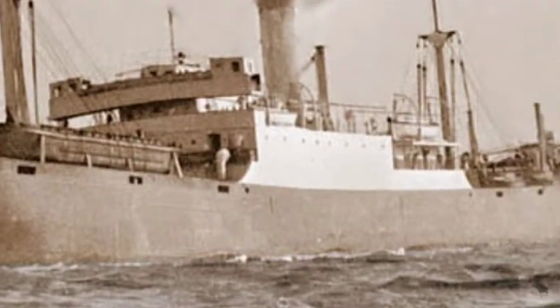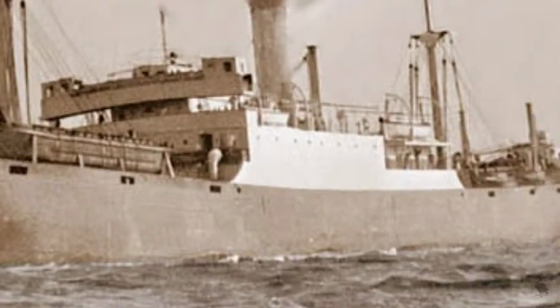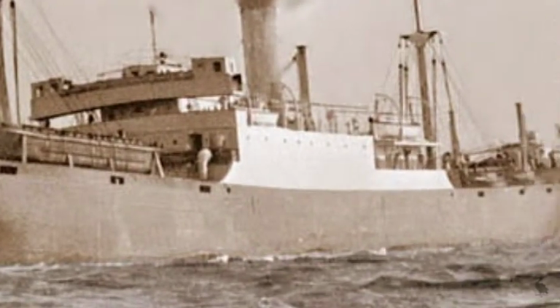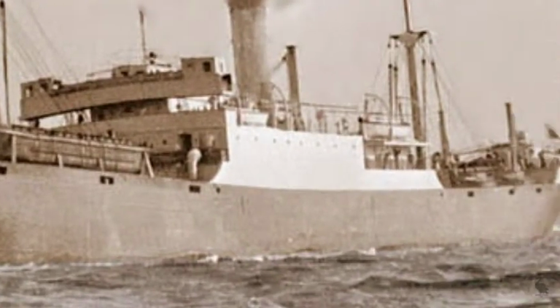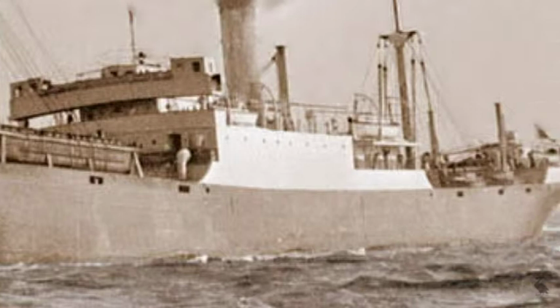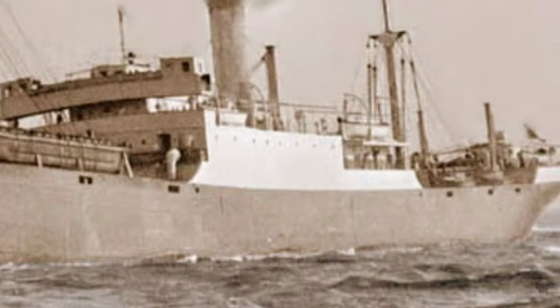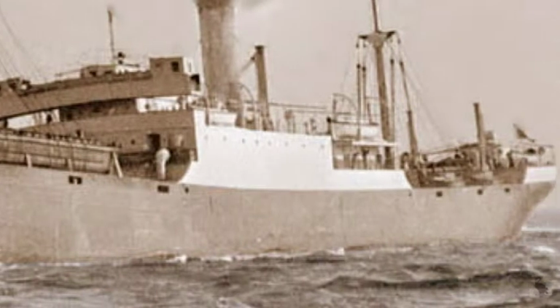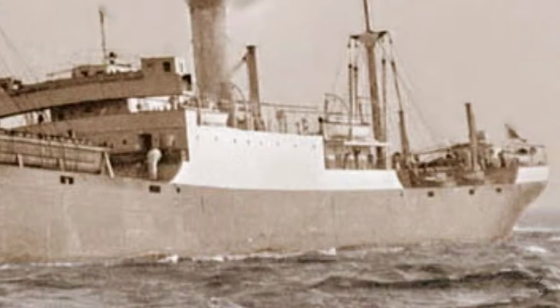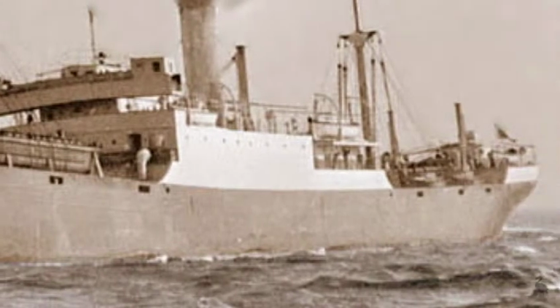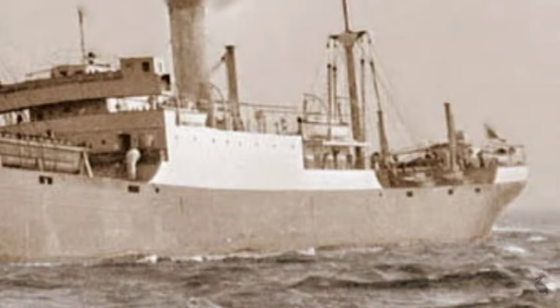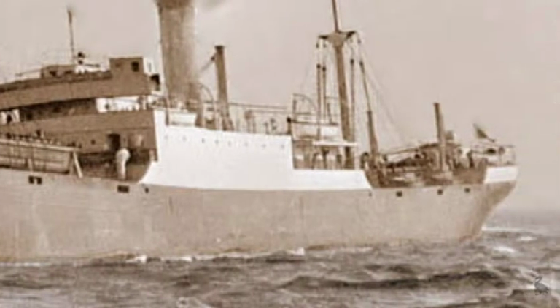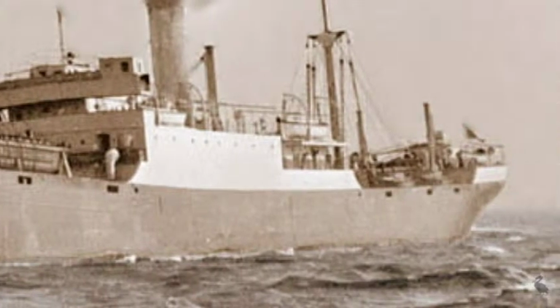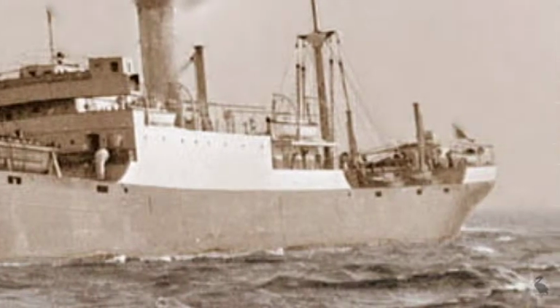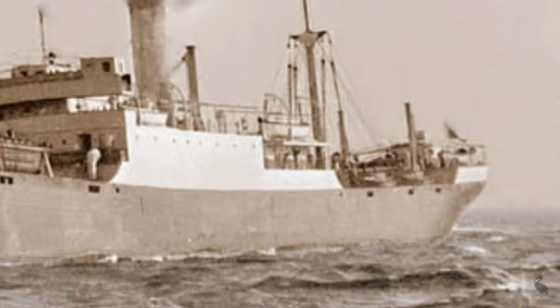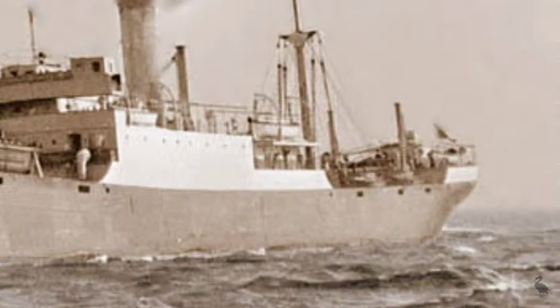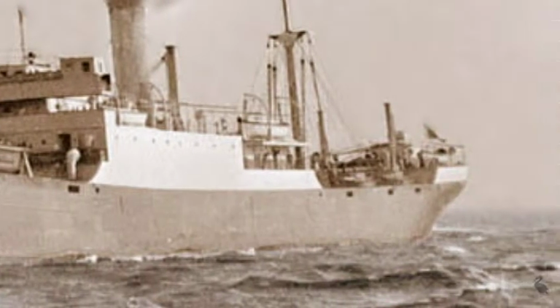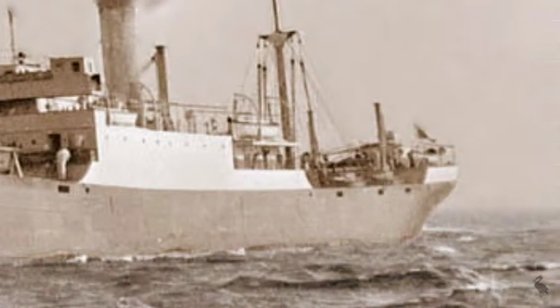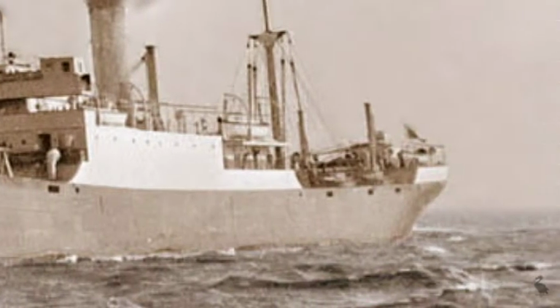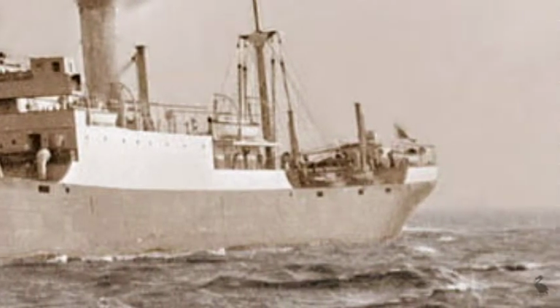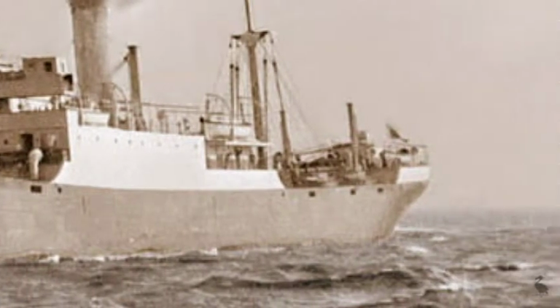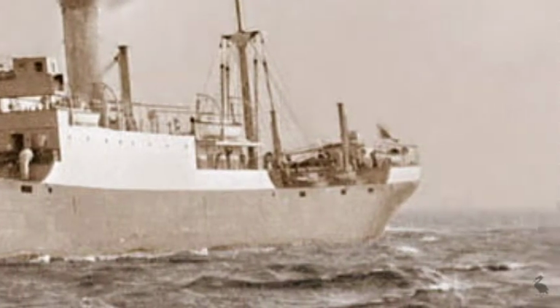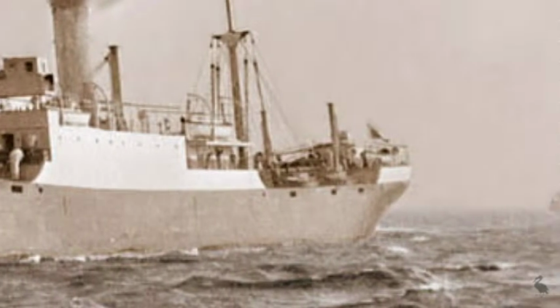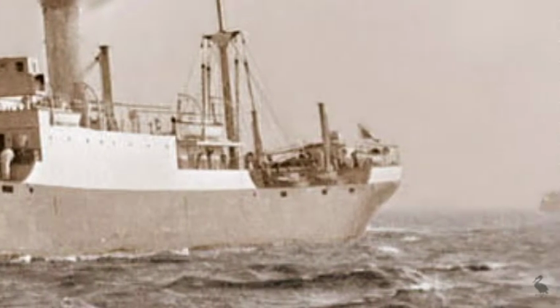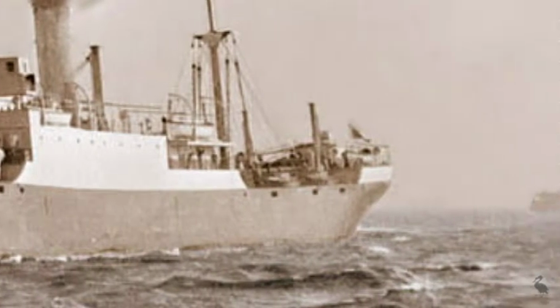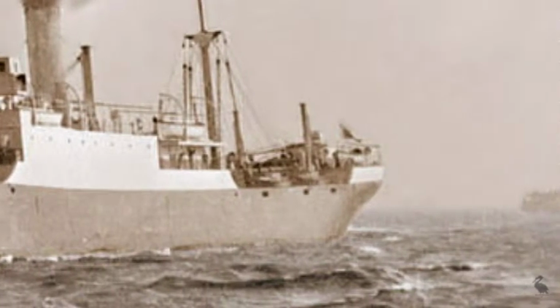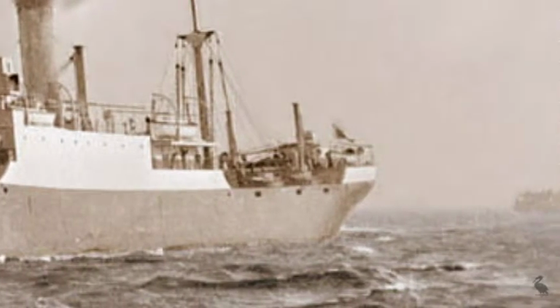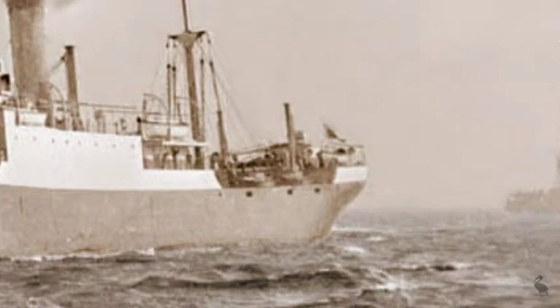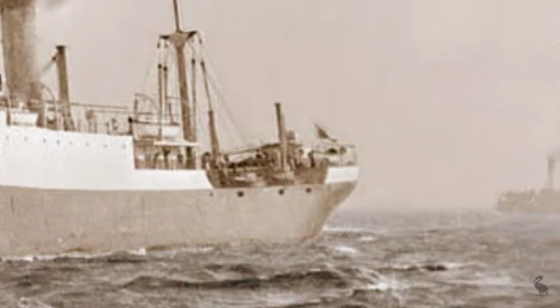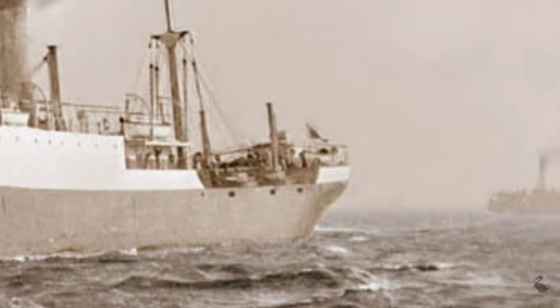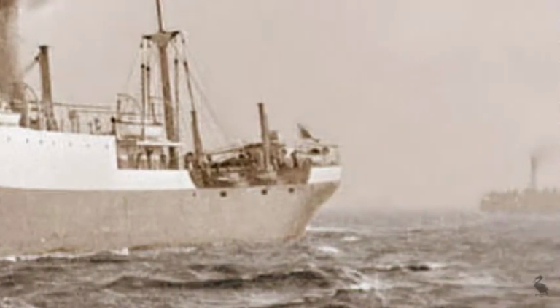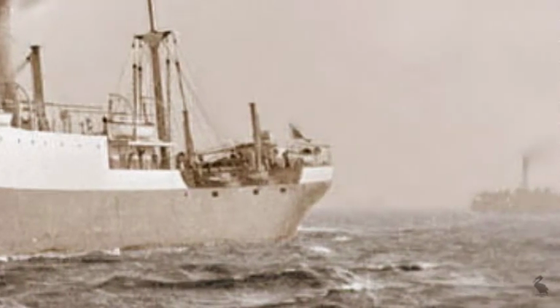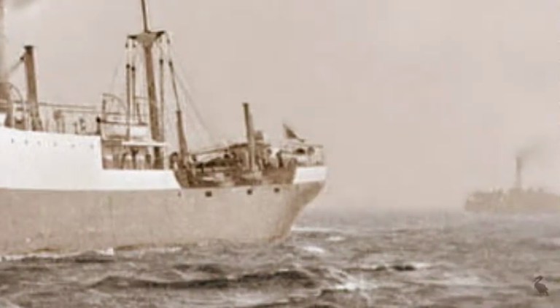In the distance, the silhouette of a ferry boat as it makes for Woodside.